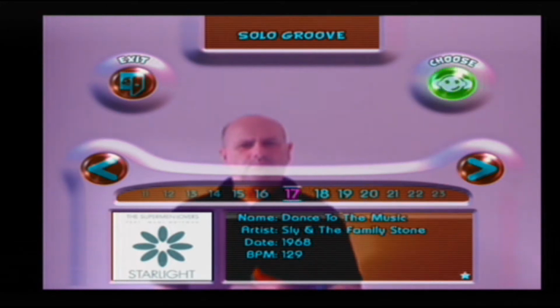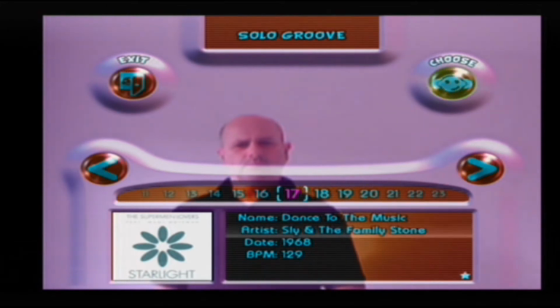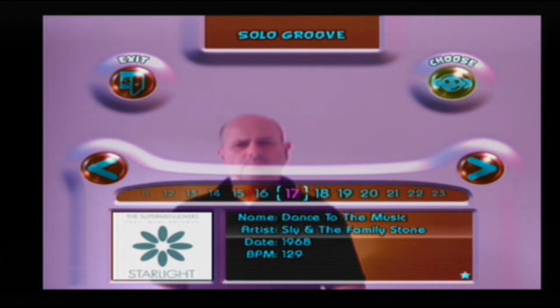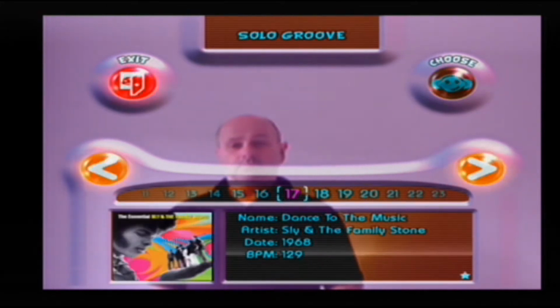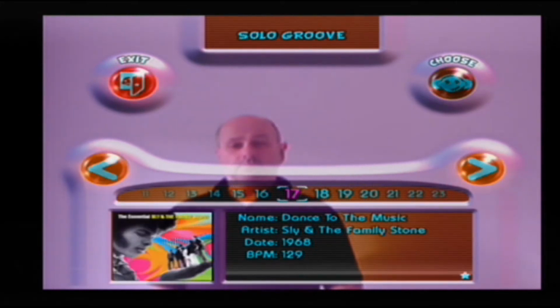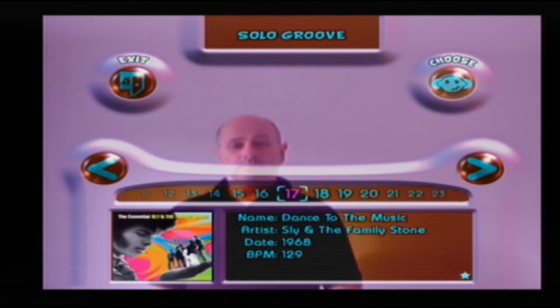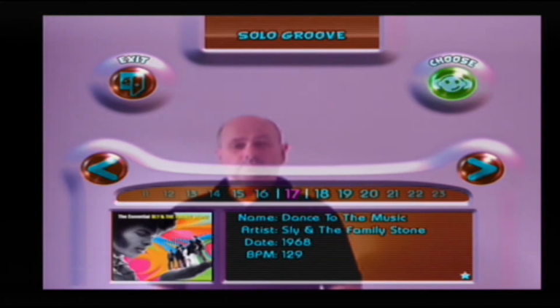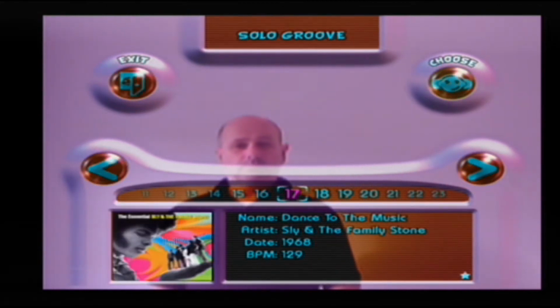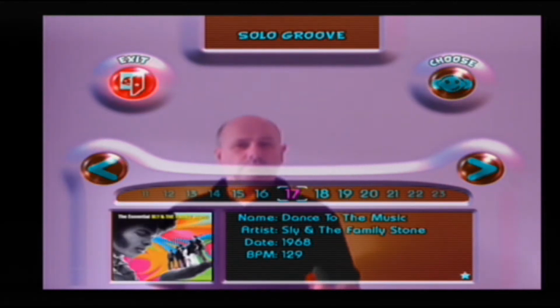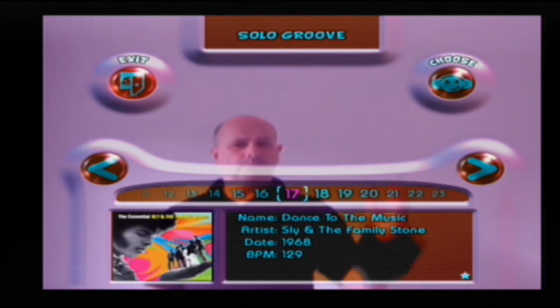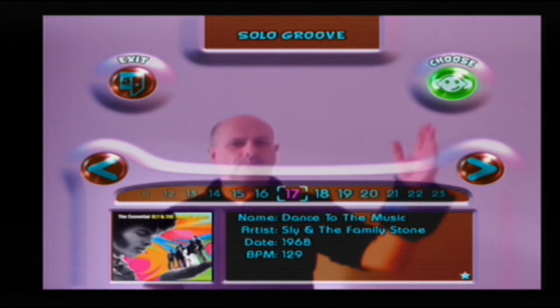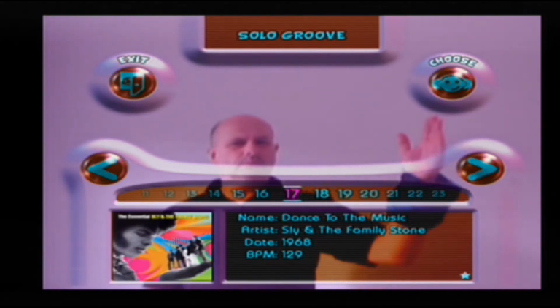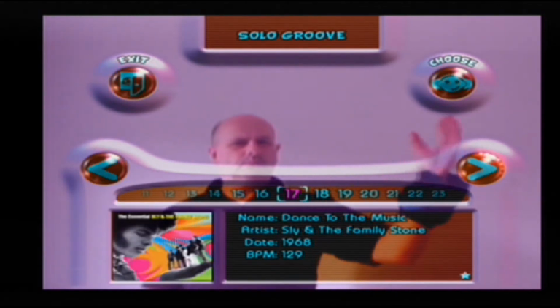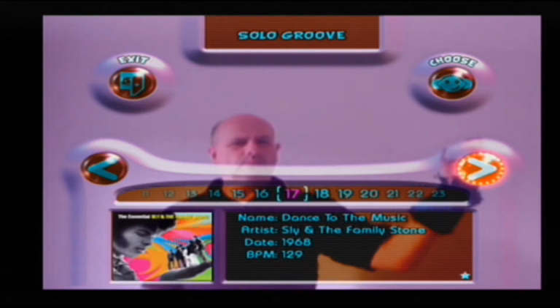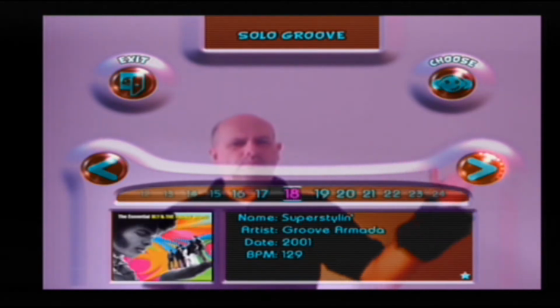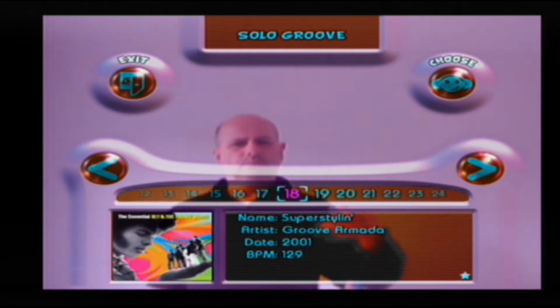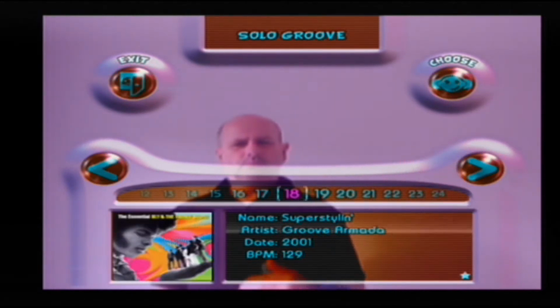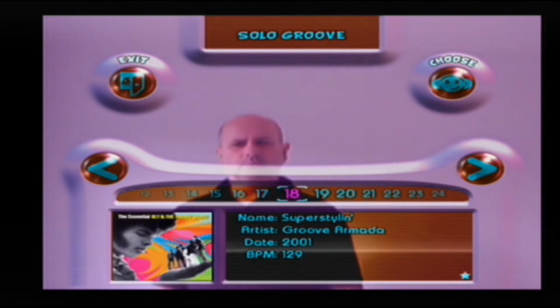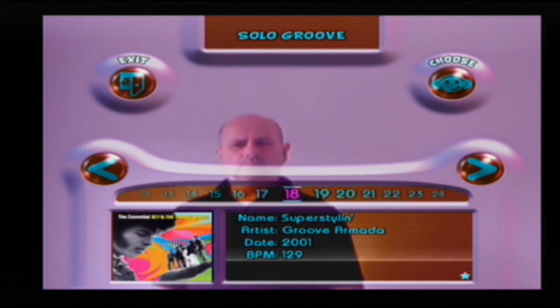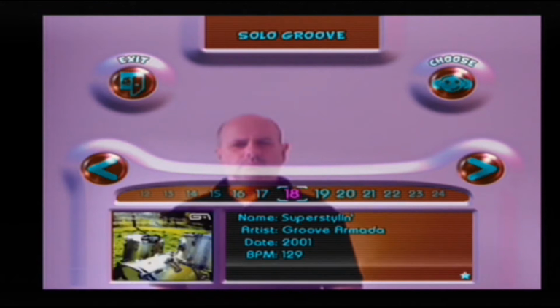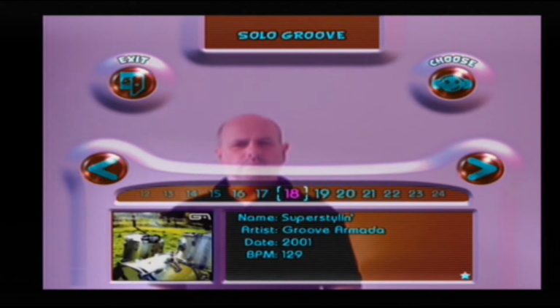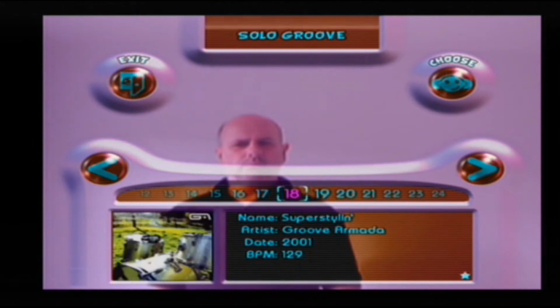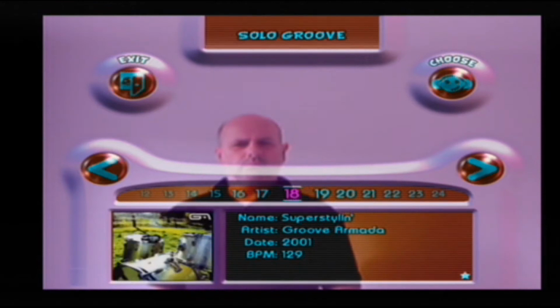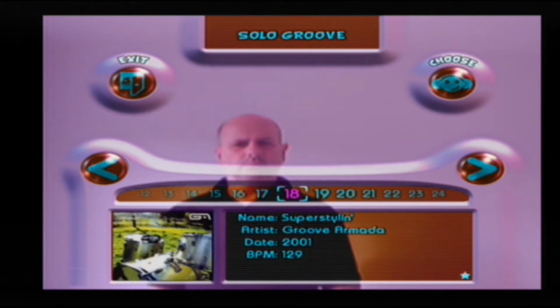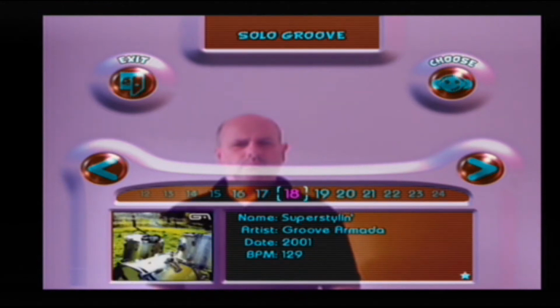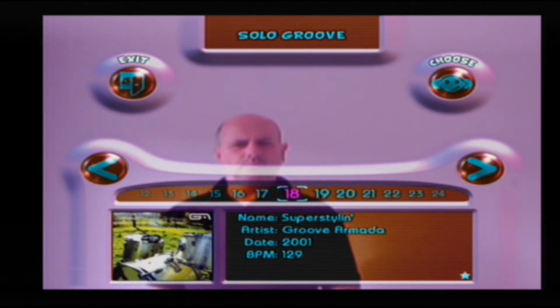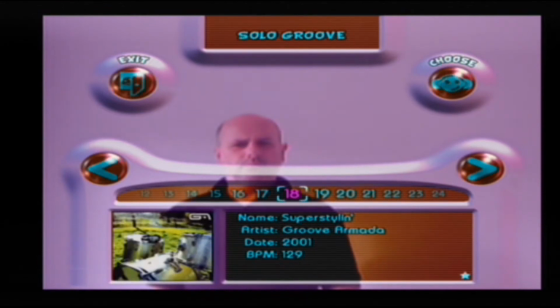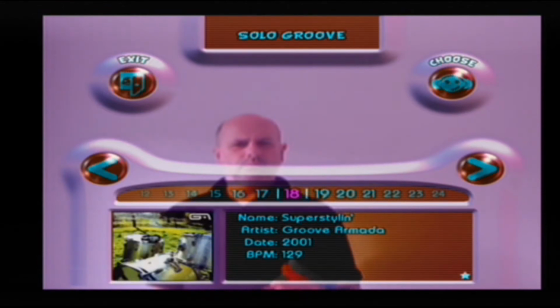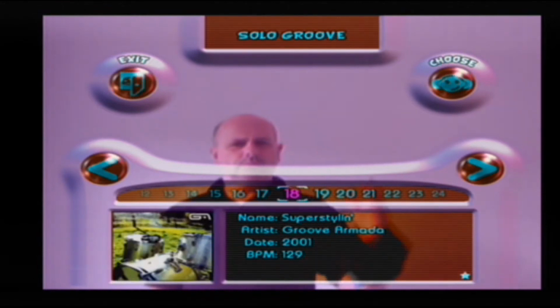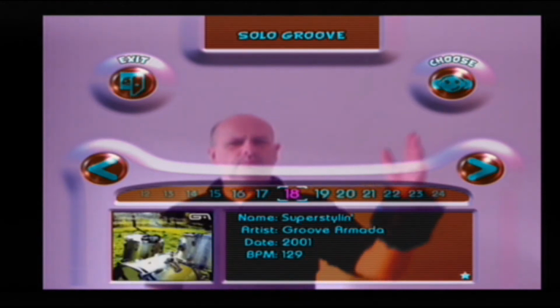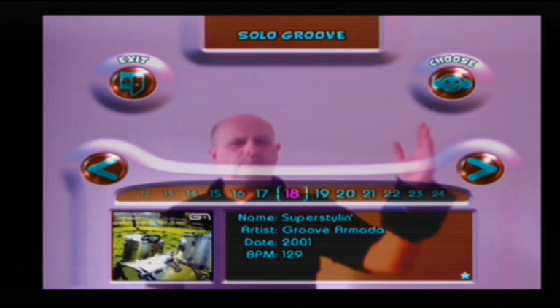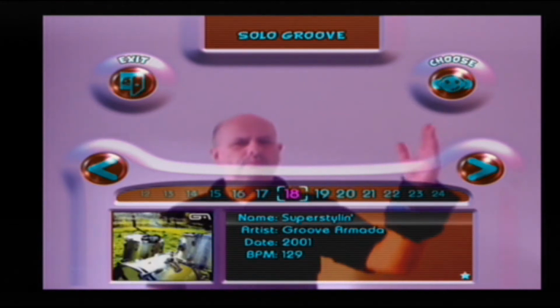A nice touch is that from the chill out room on the main menu you can access all the tunes and their music videos for a nostalgic bonus.